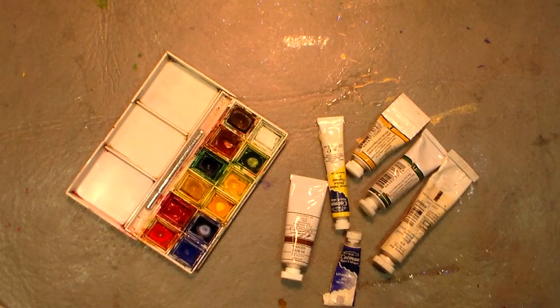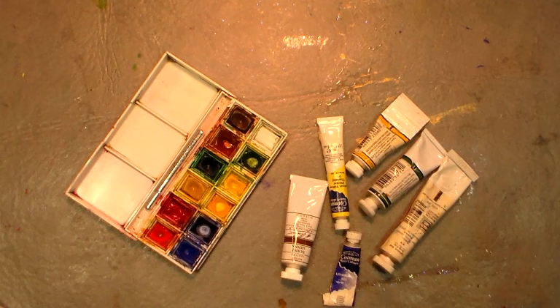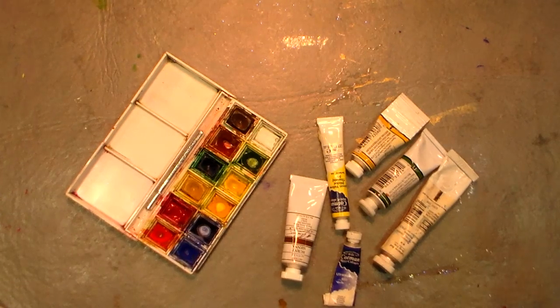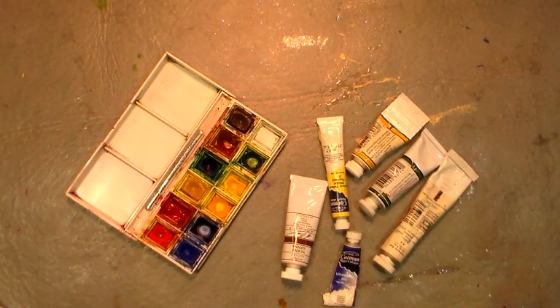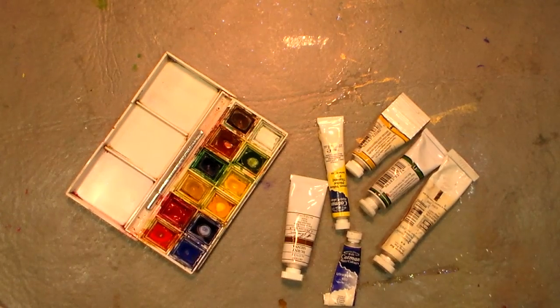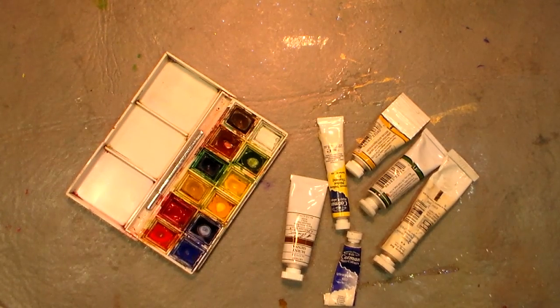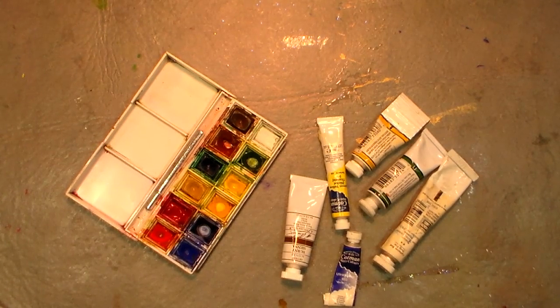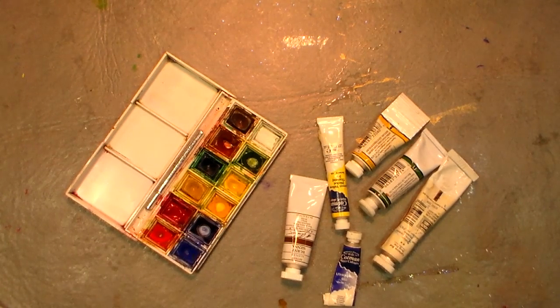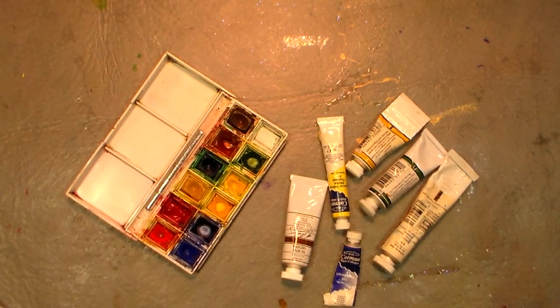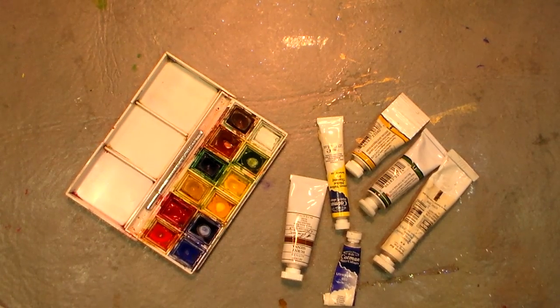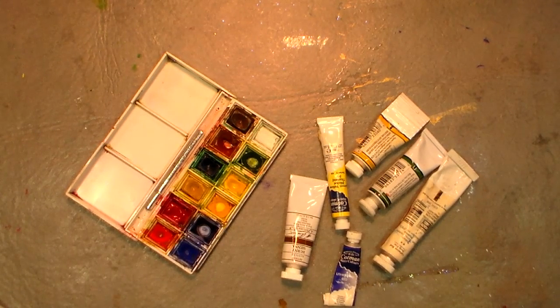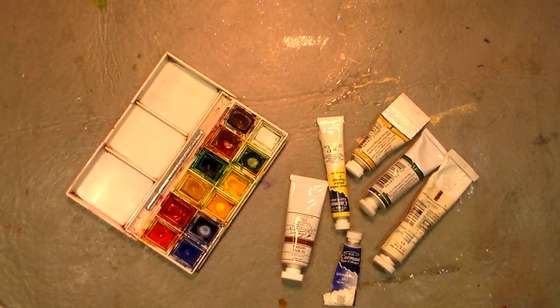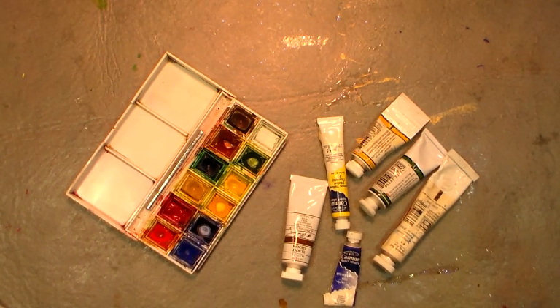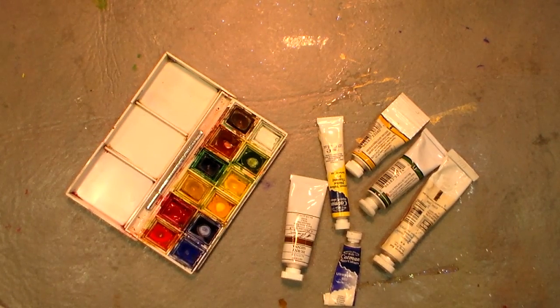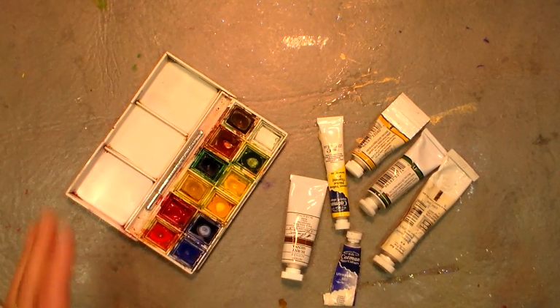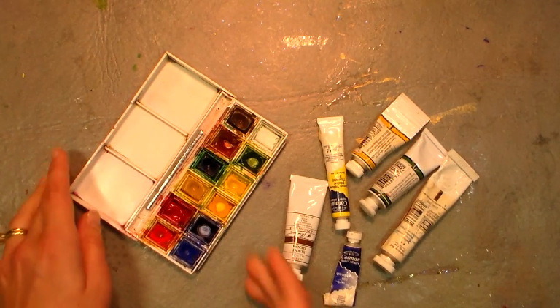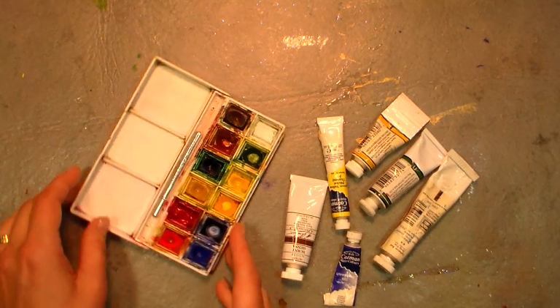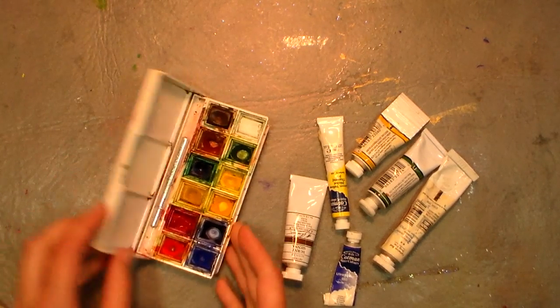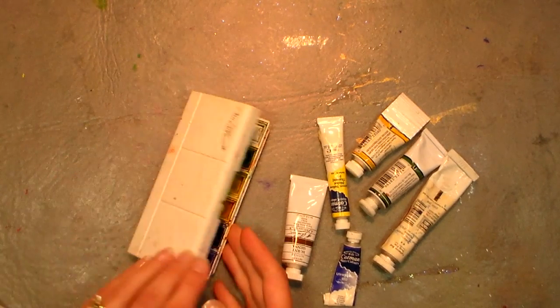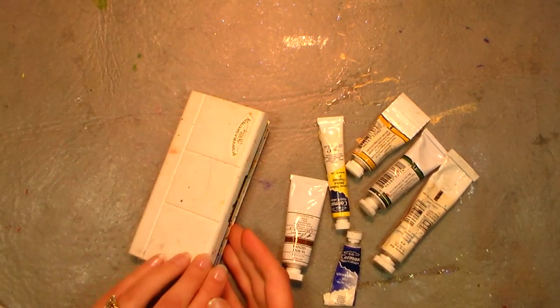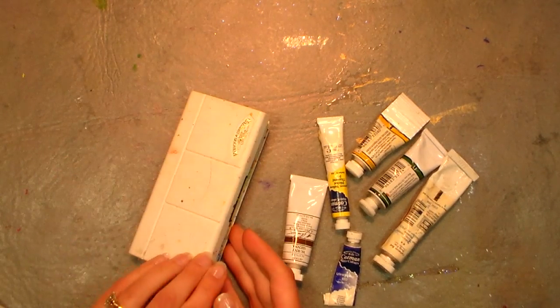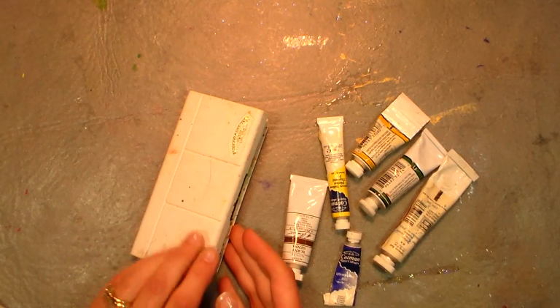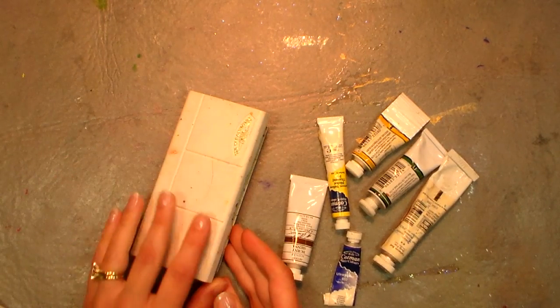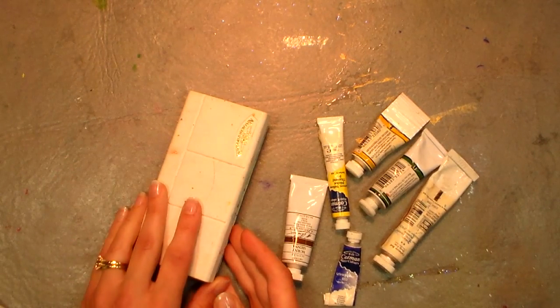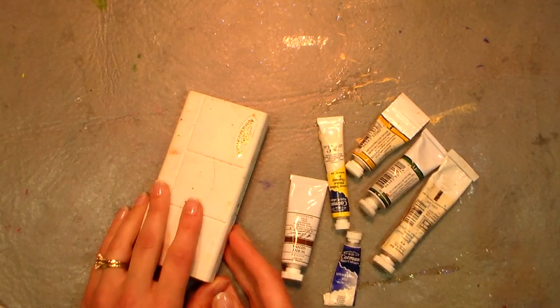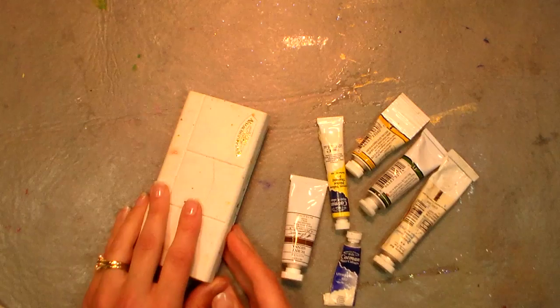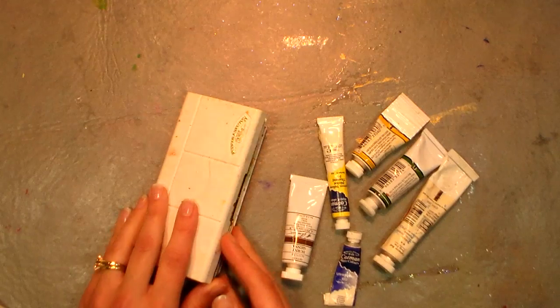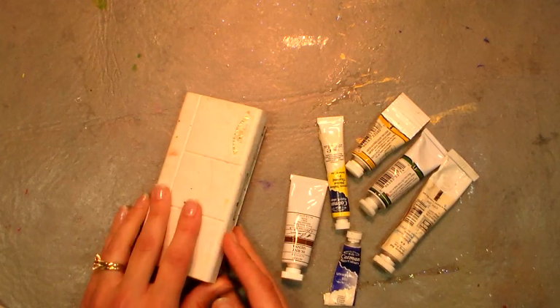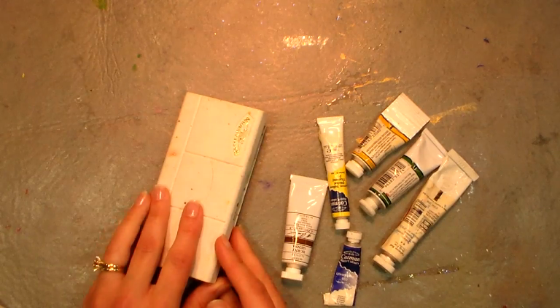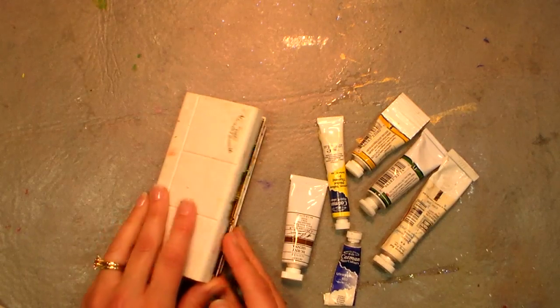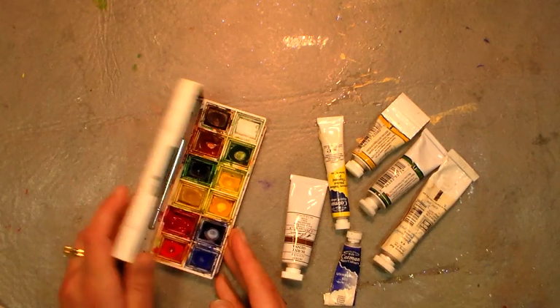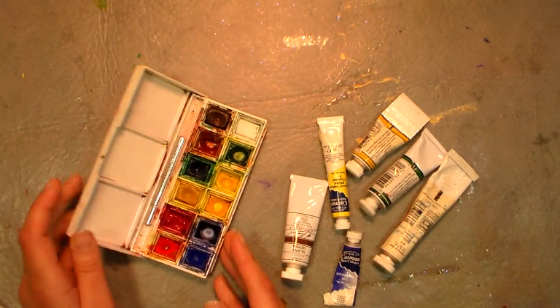Hi there, Lindsay here, the Frugal Crafter. Today I'm going to show you how to refill your watercolor travel kits.